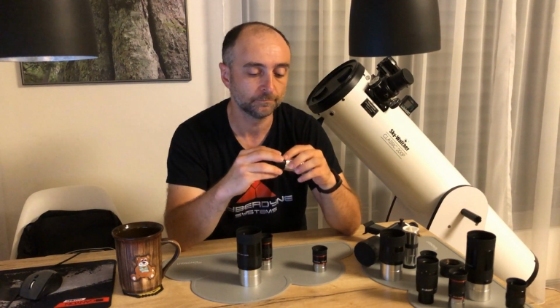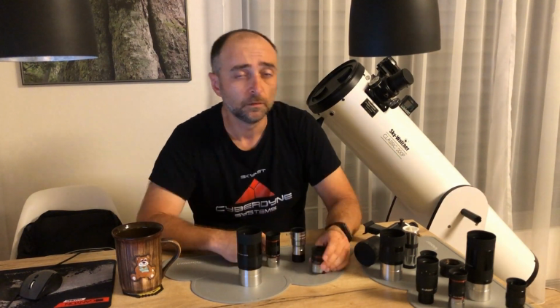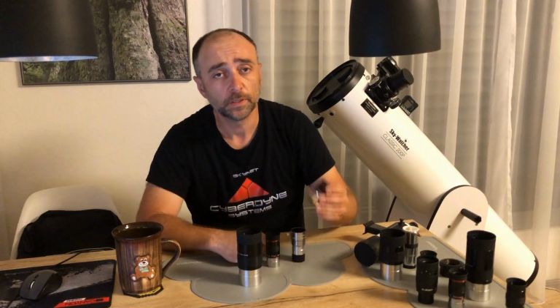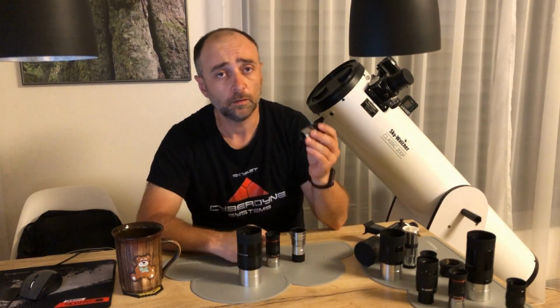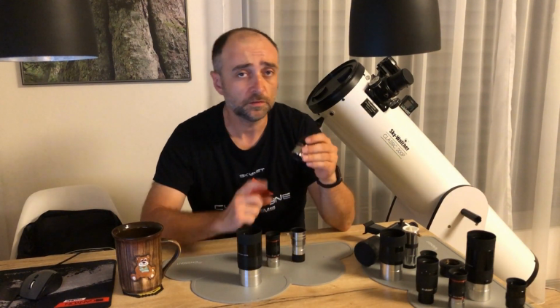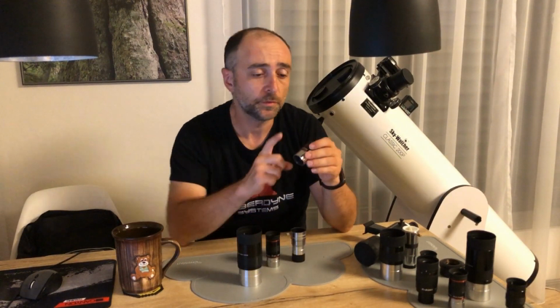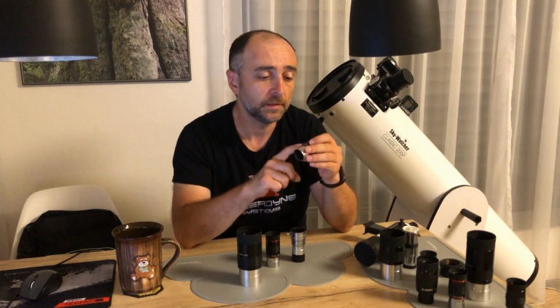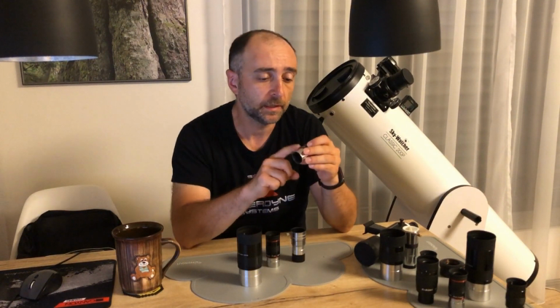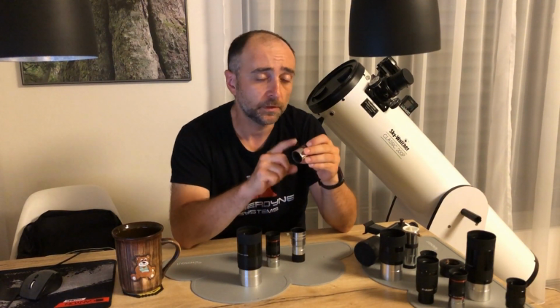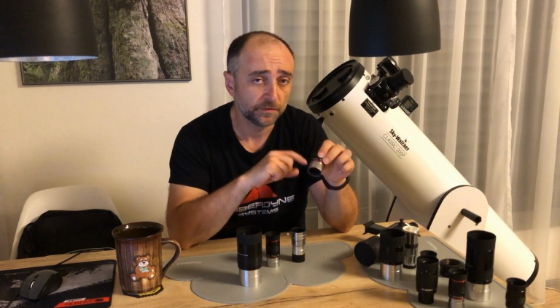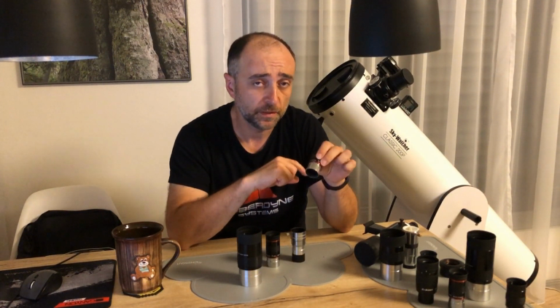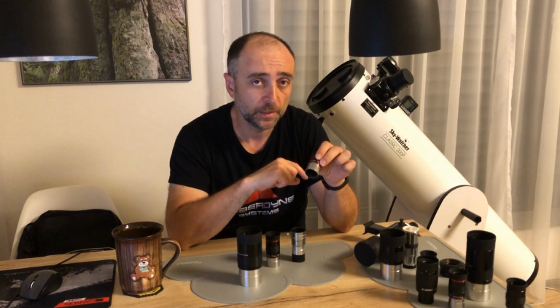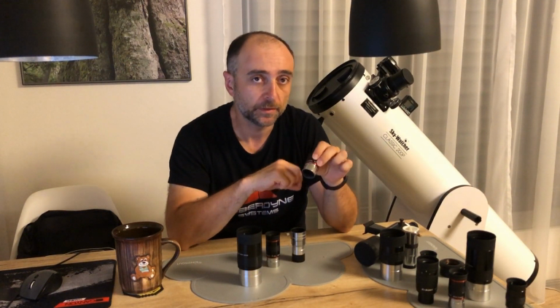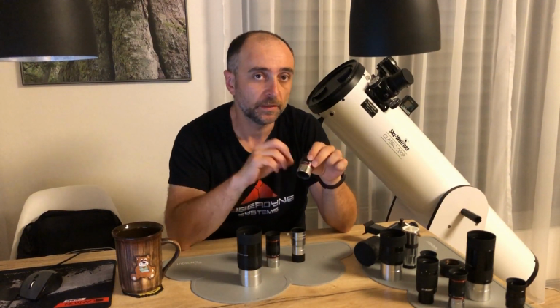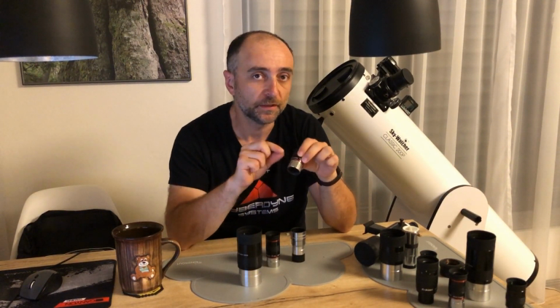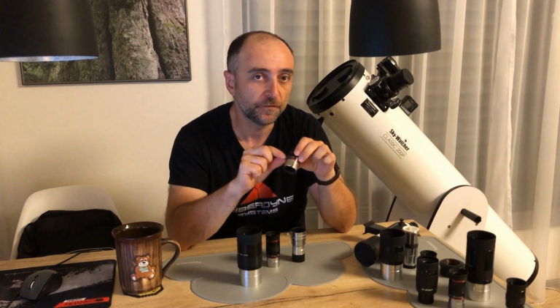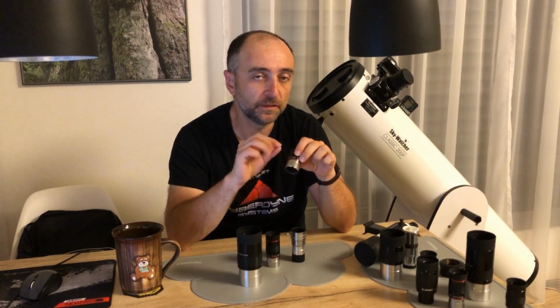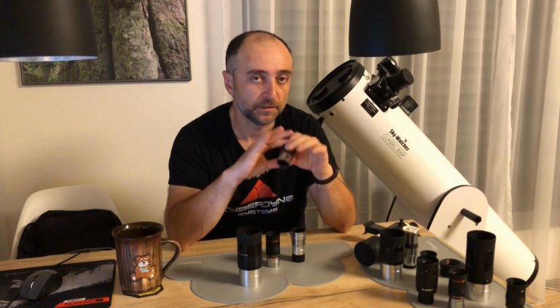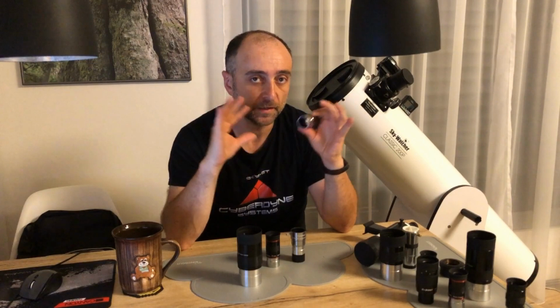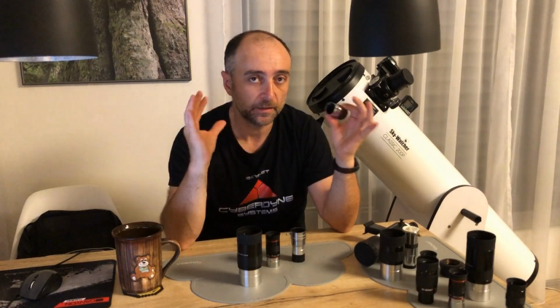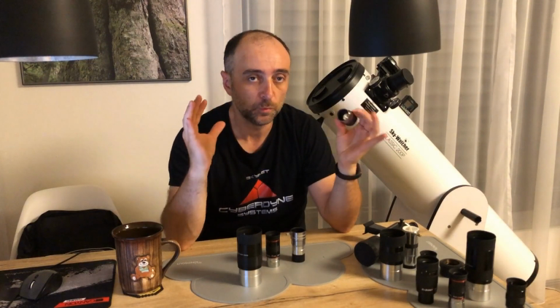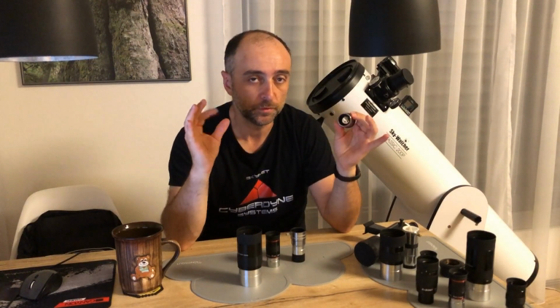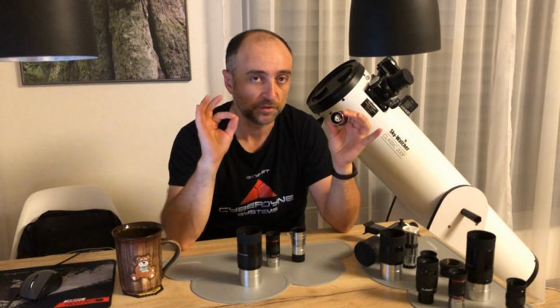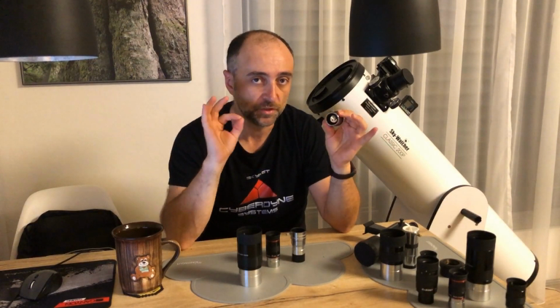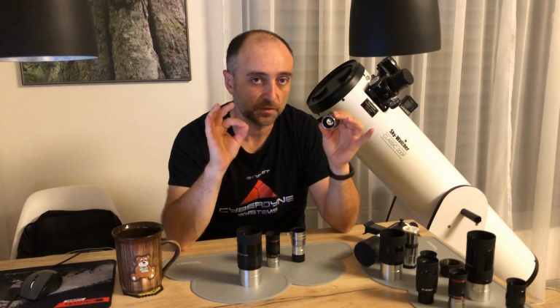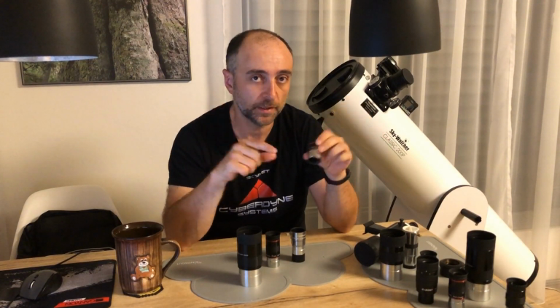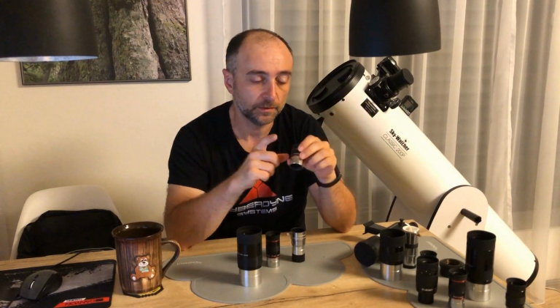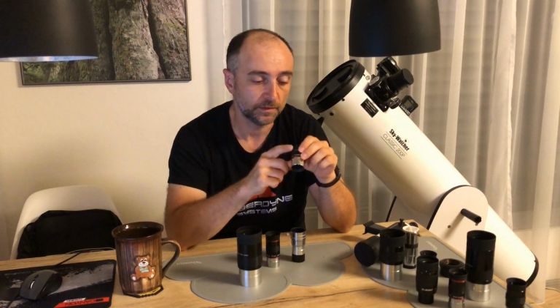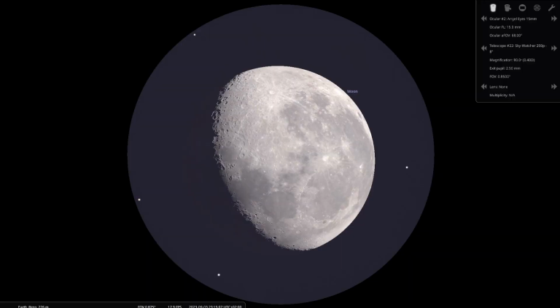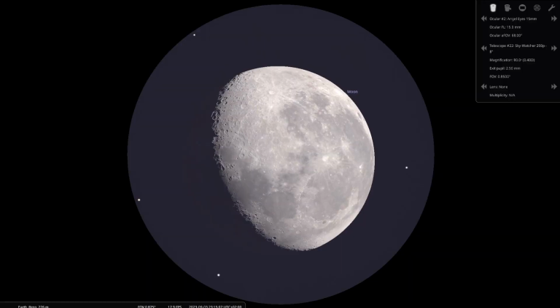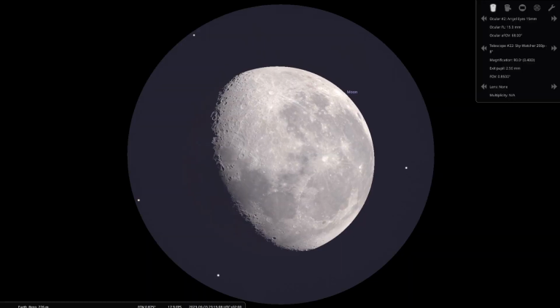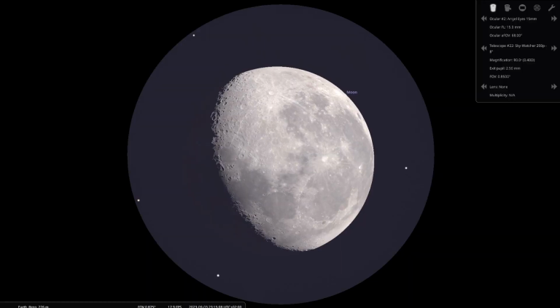What I also really like about the 15mm is that it fits the entire moon right in the eyepiece.